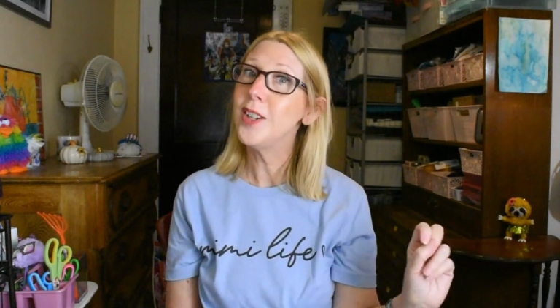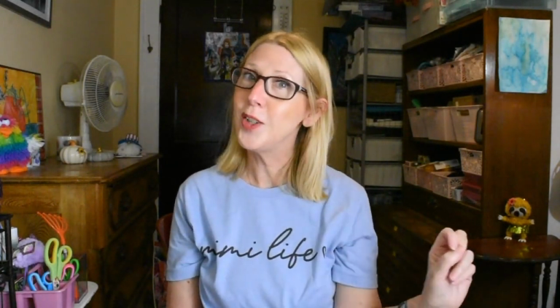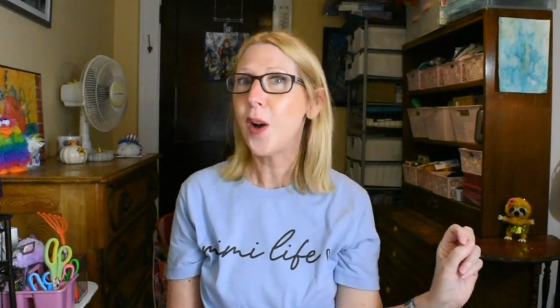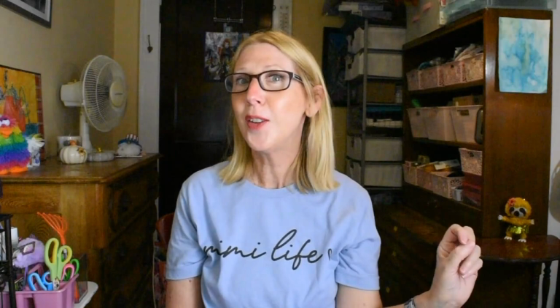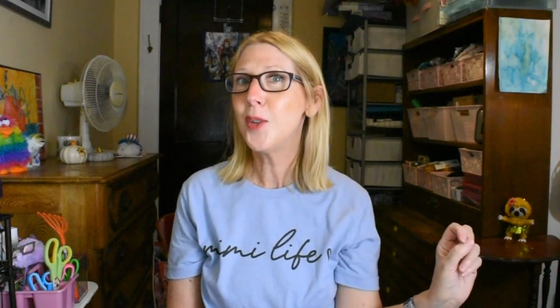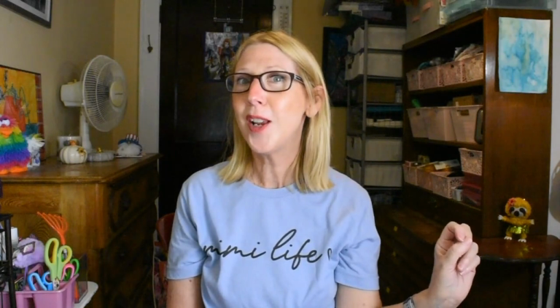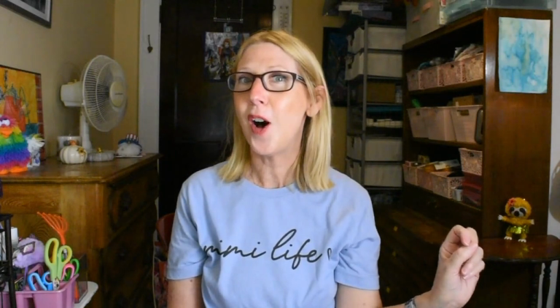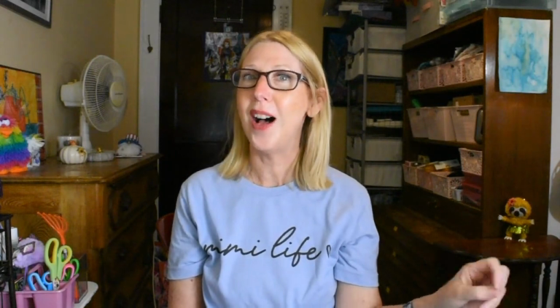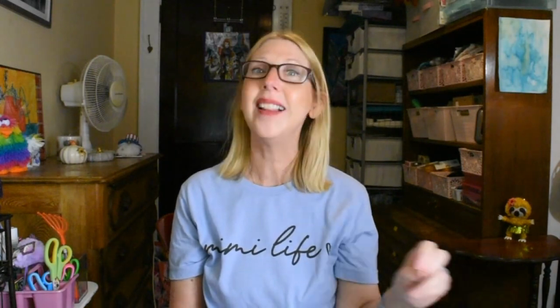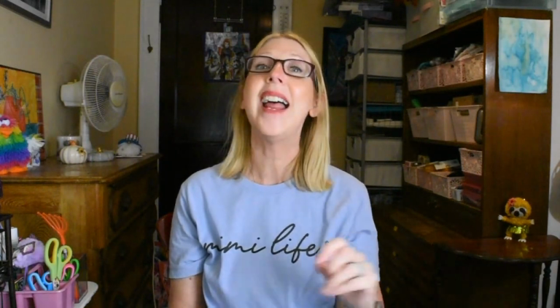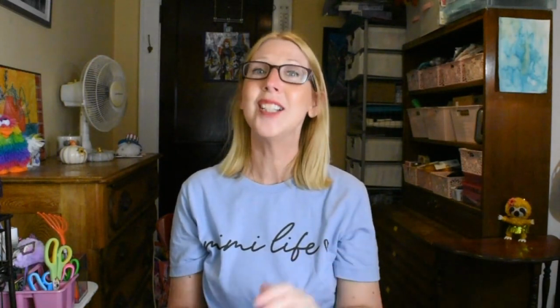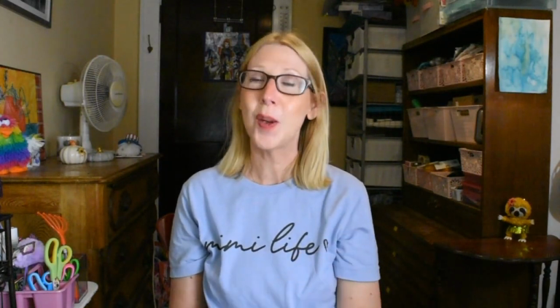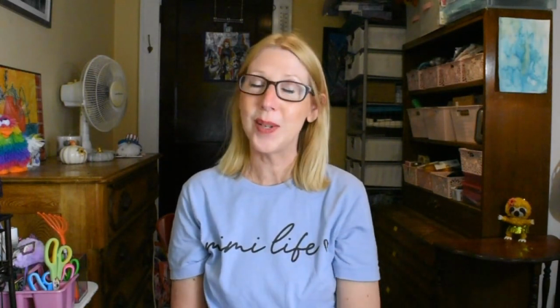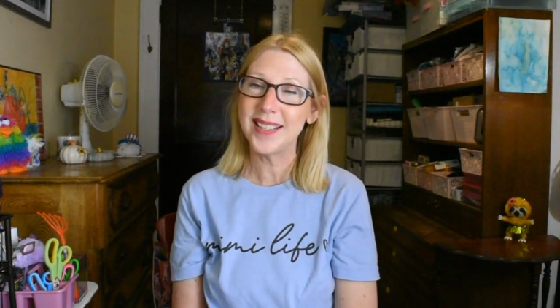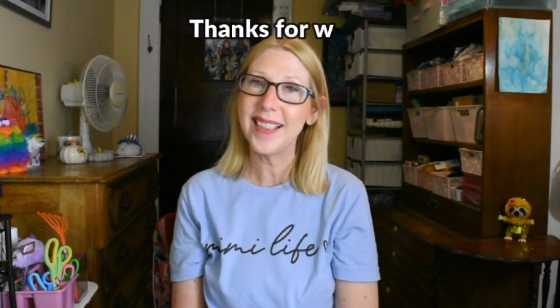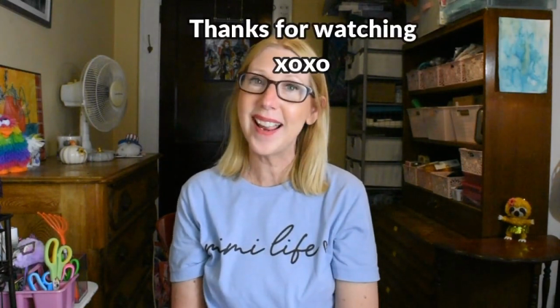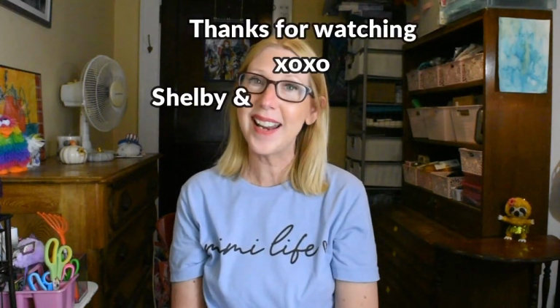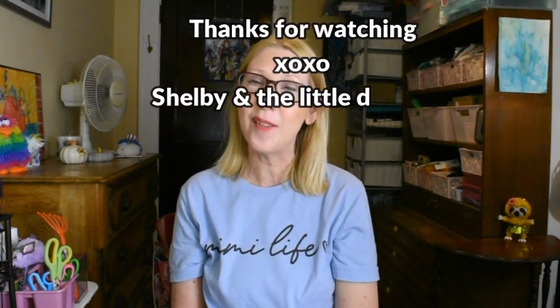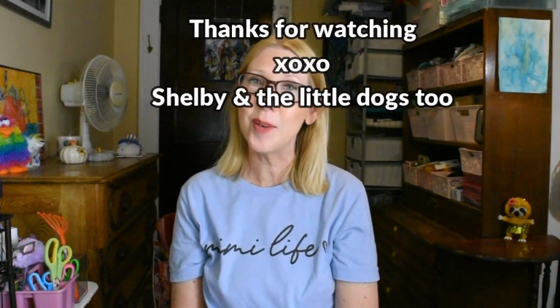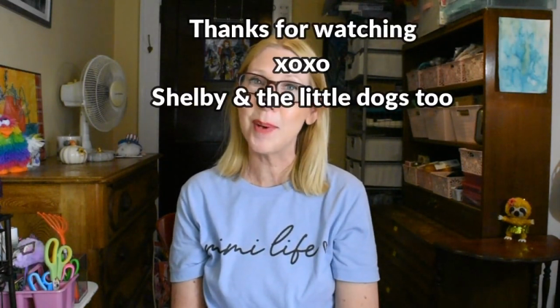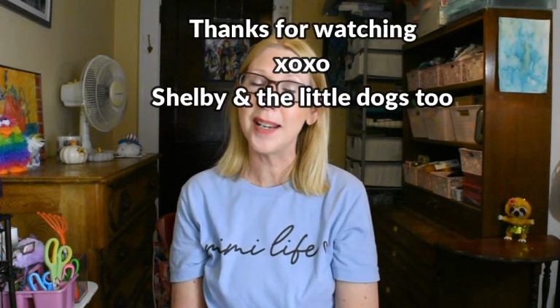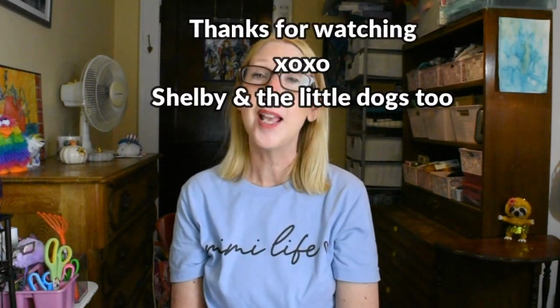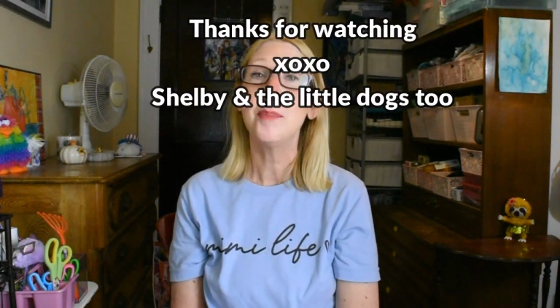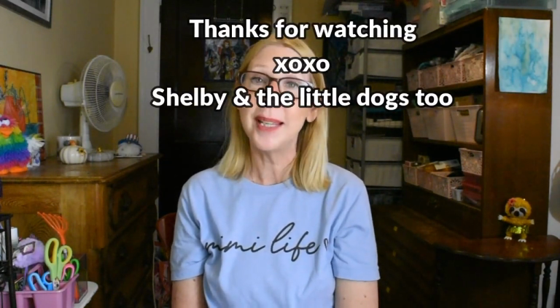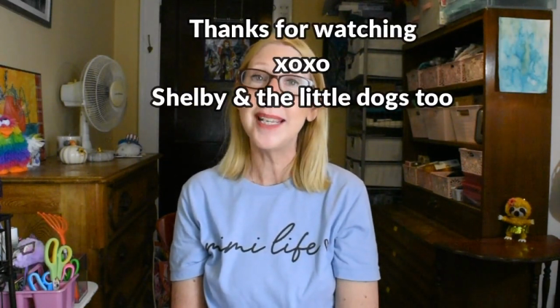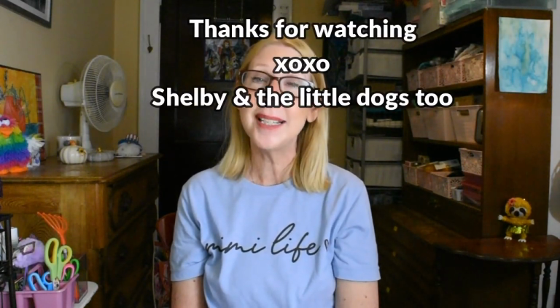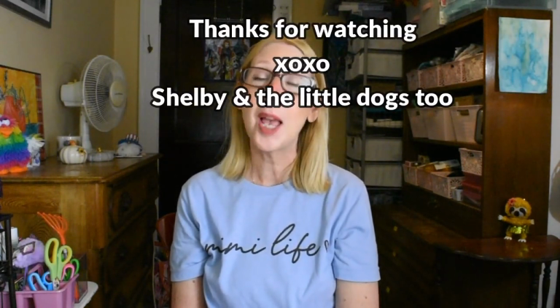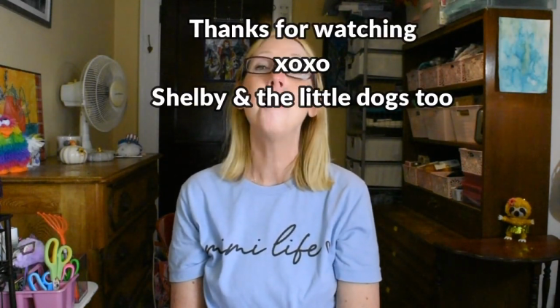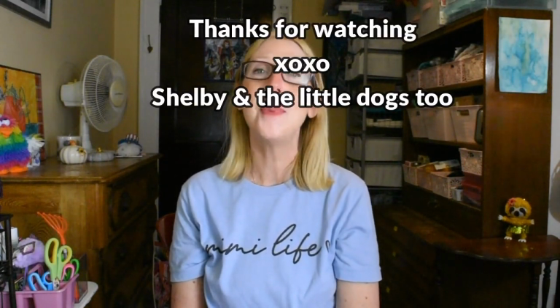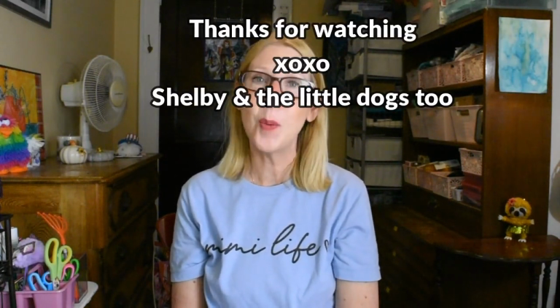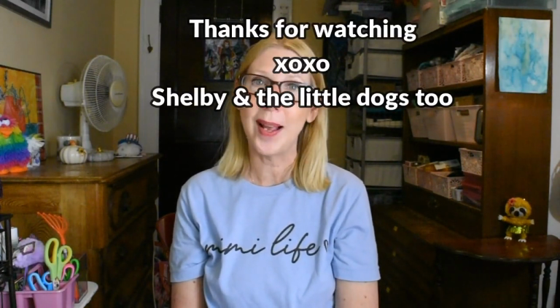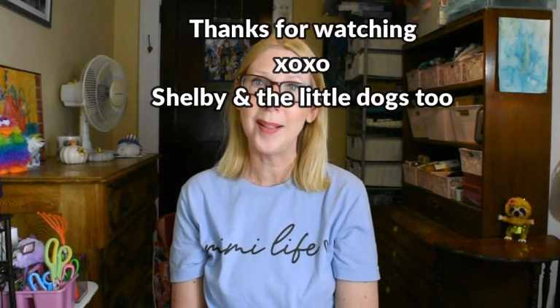And so until then everybody, please be well.